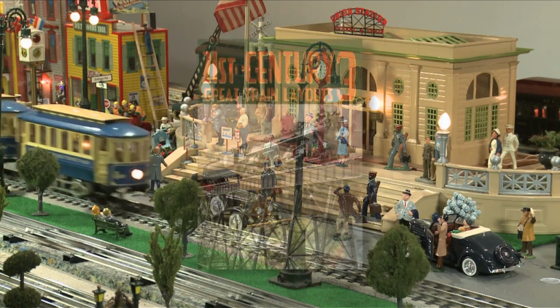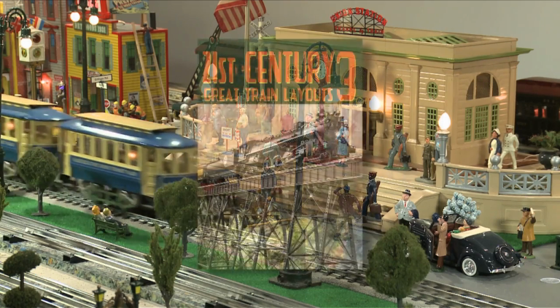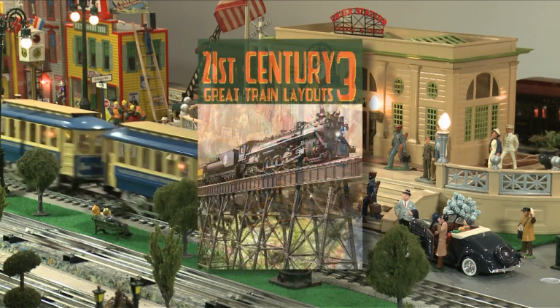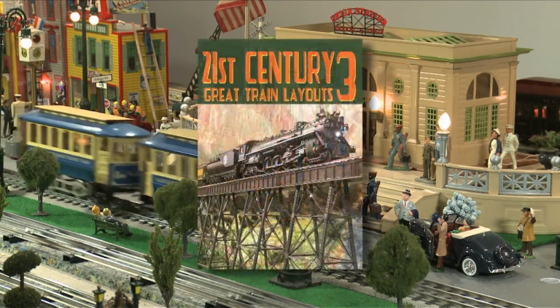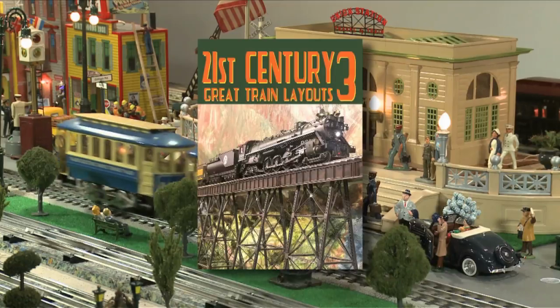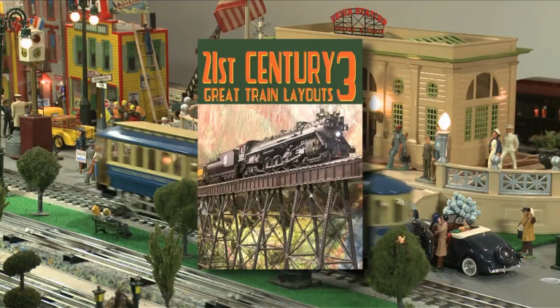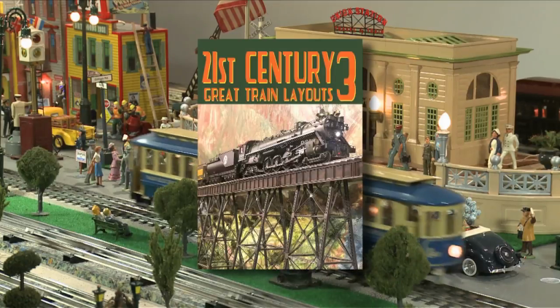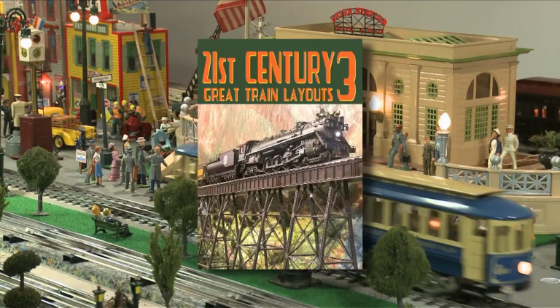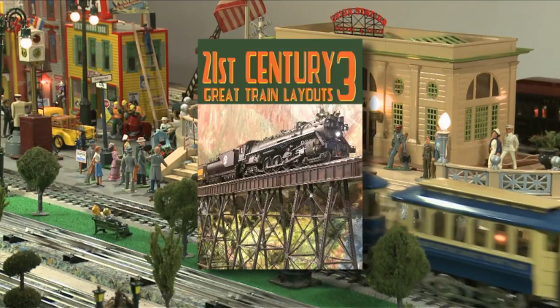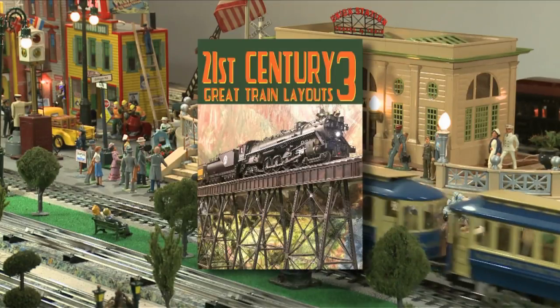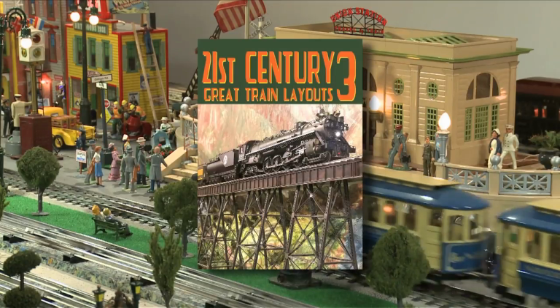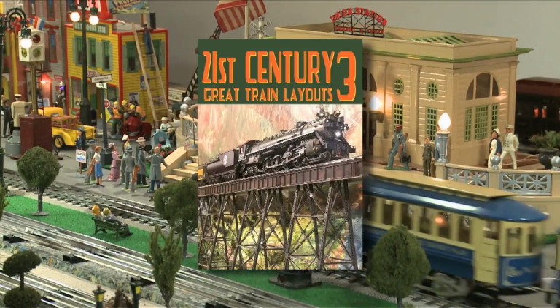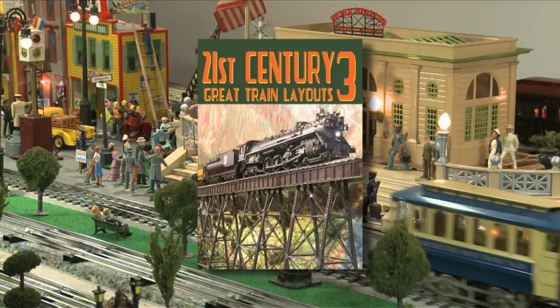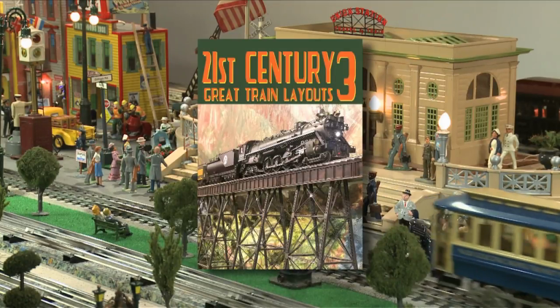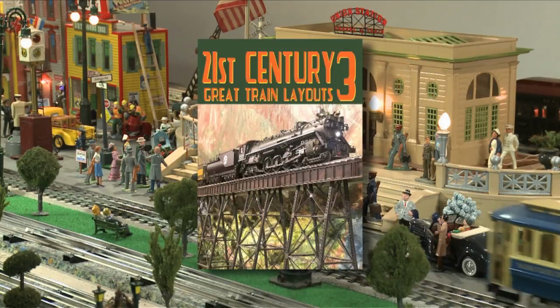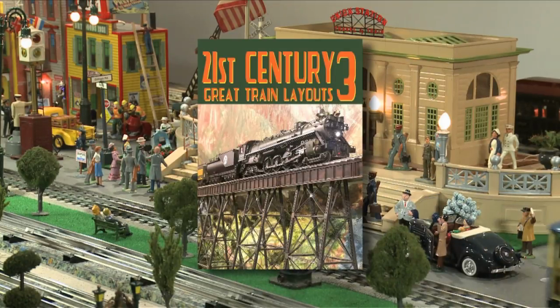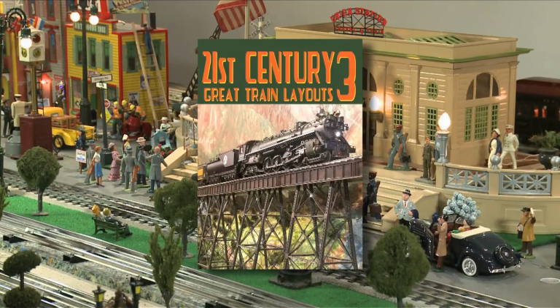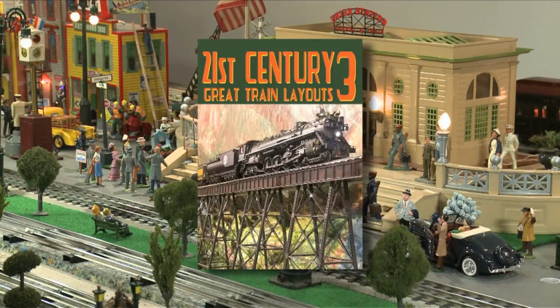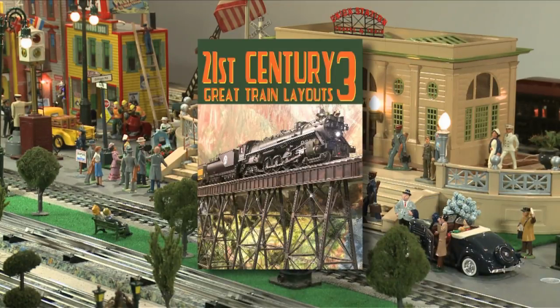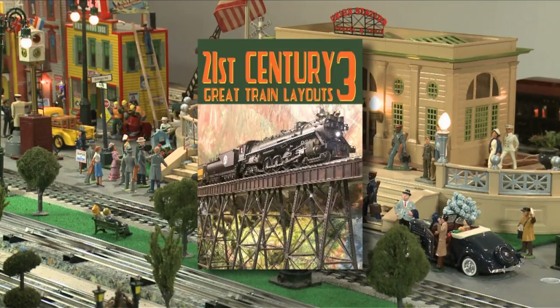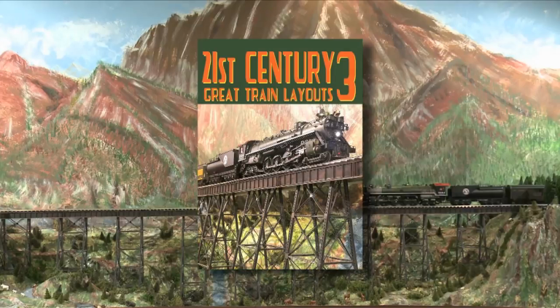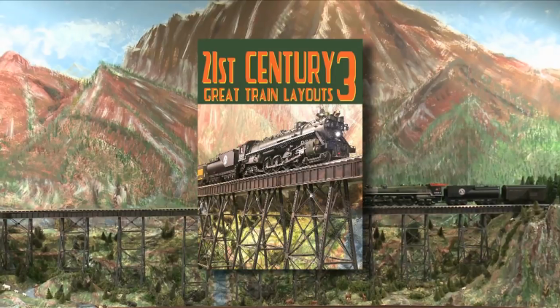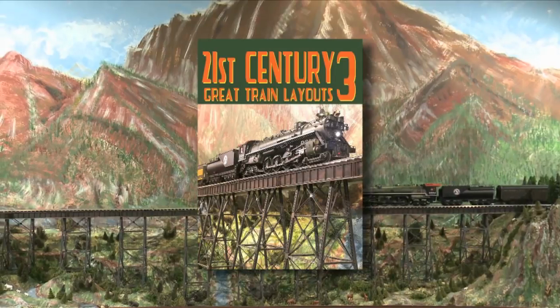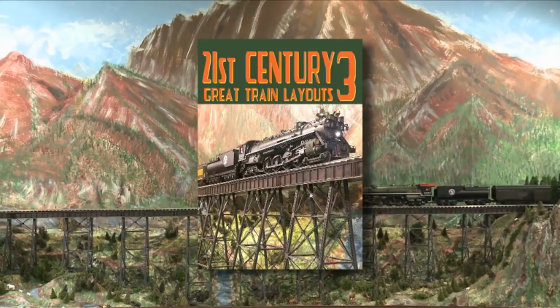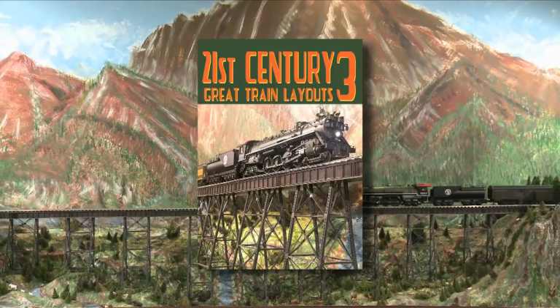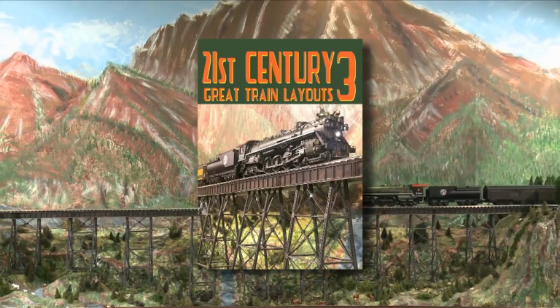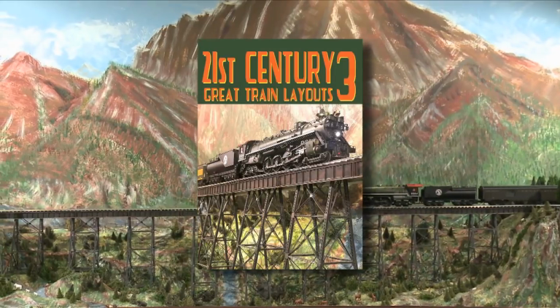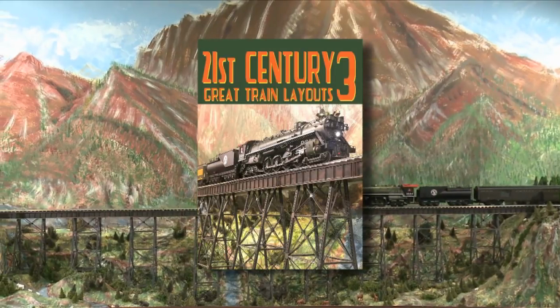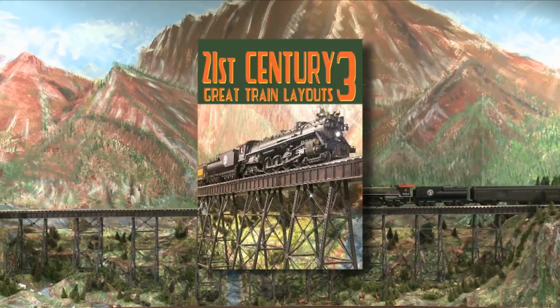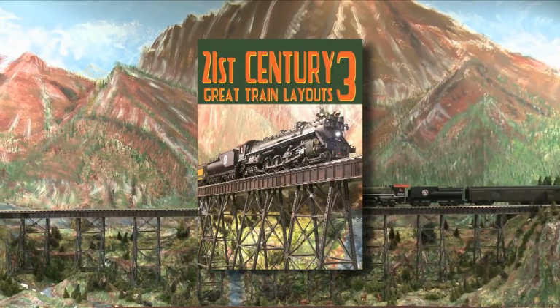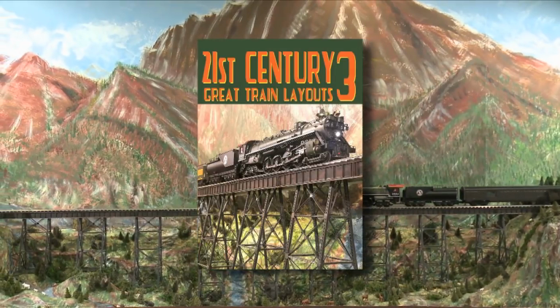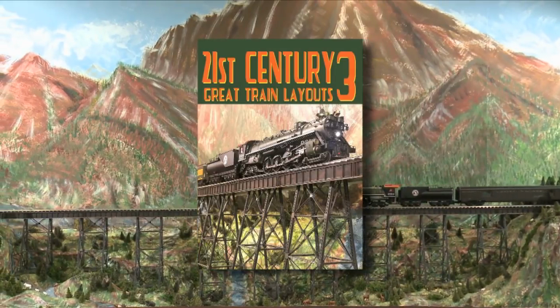21st Century Great Layouts Part 3. Buy it. You'll love it. Guaranteed.